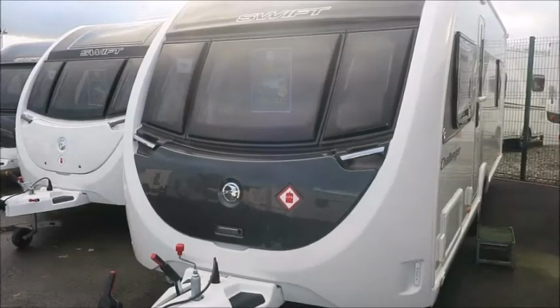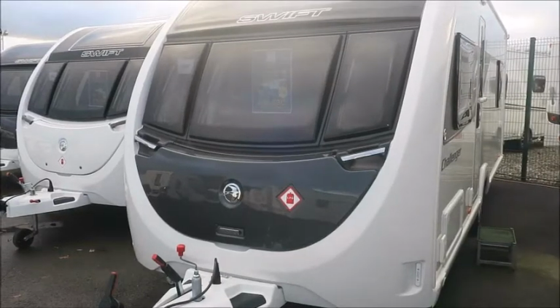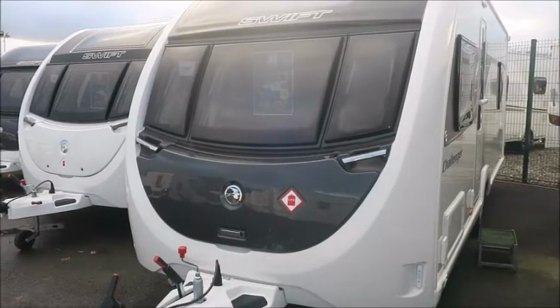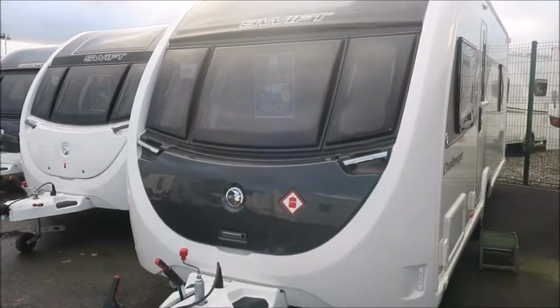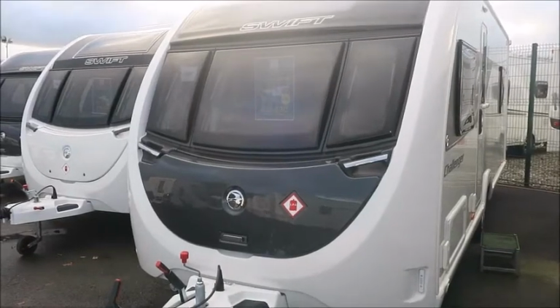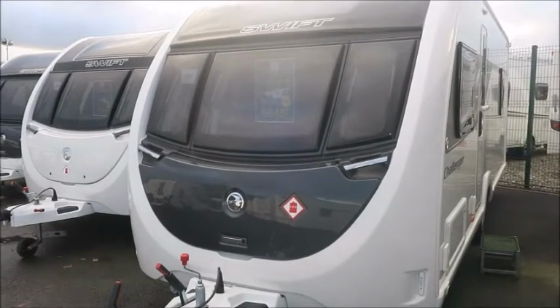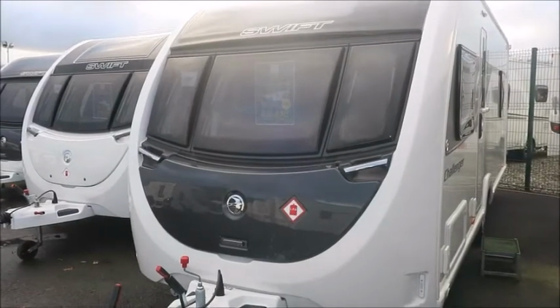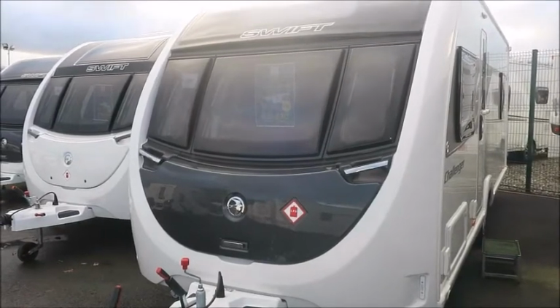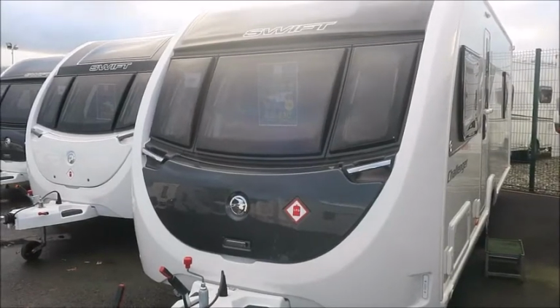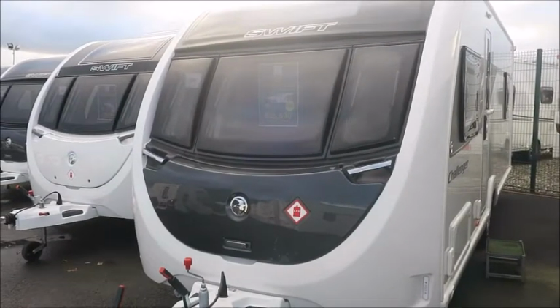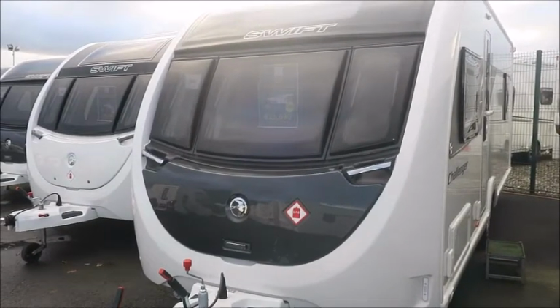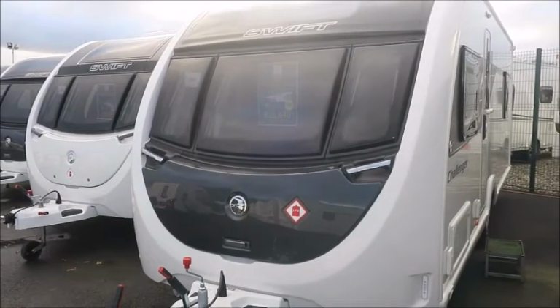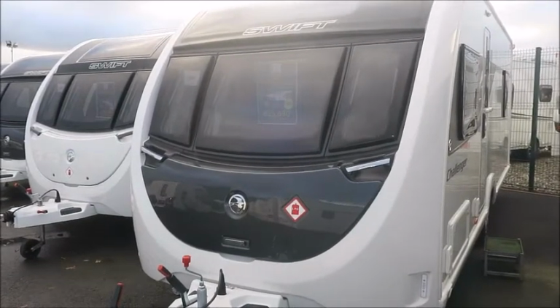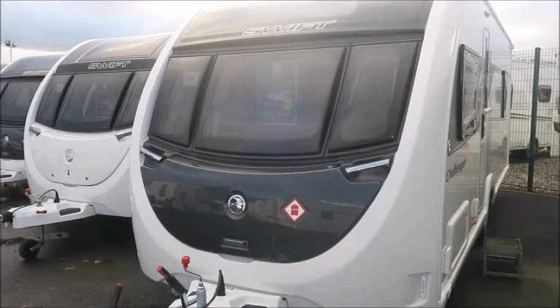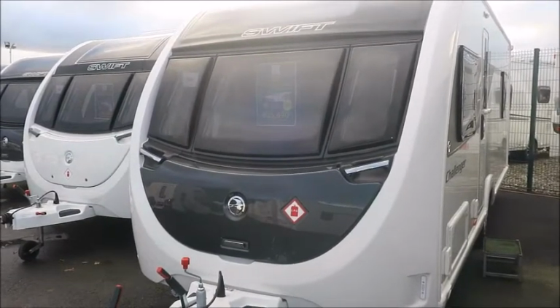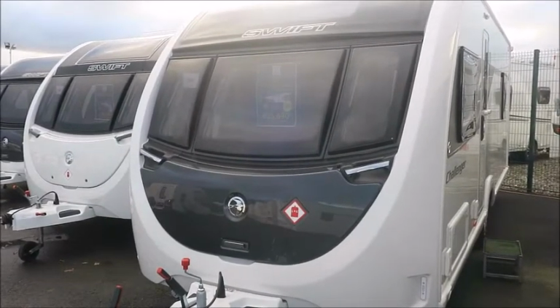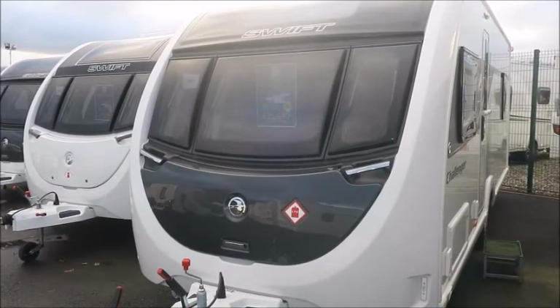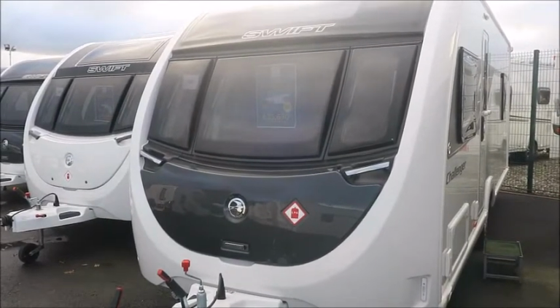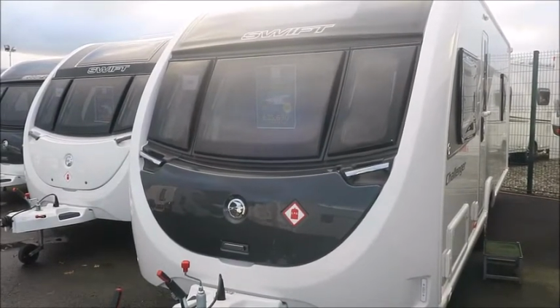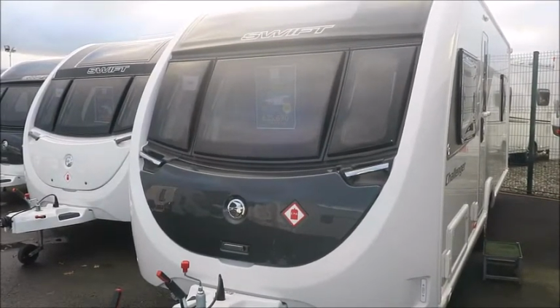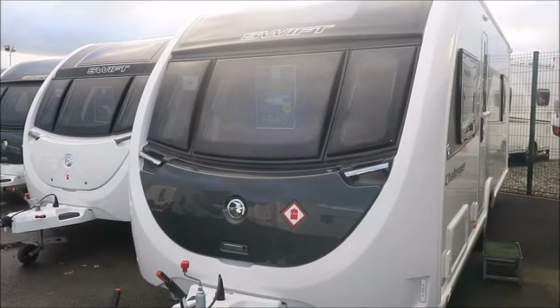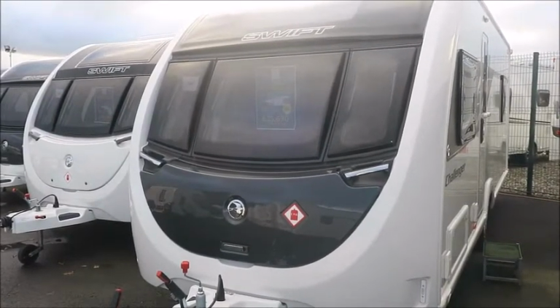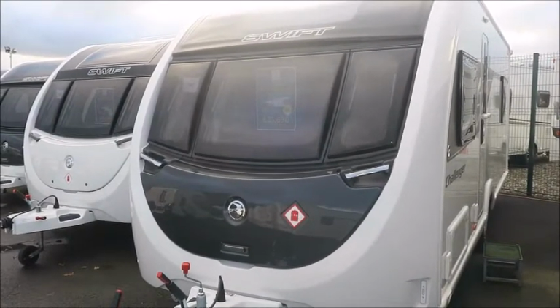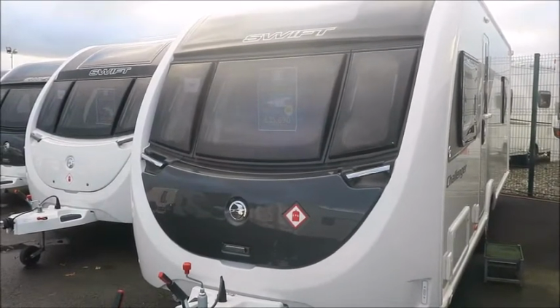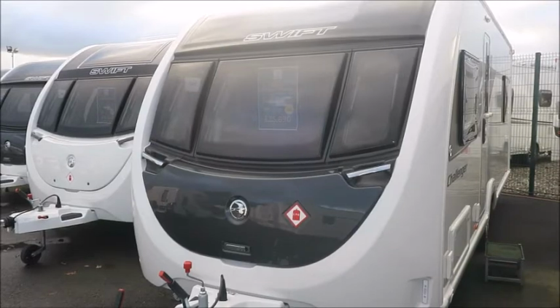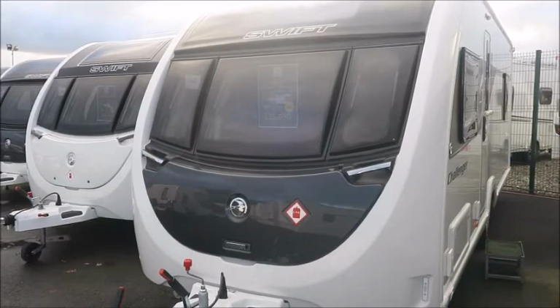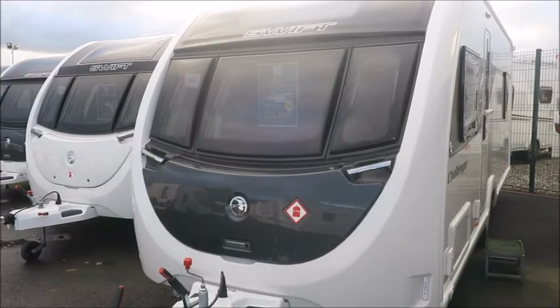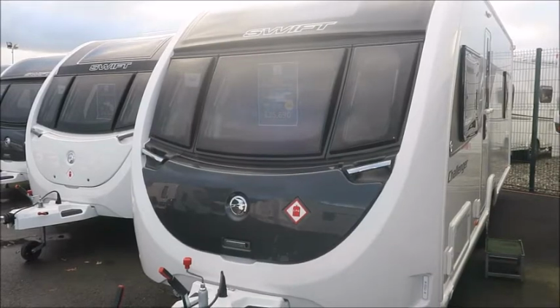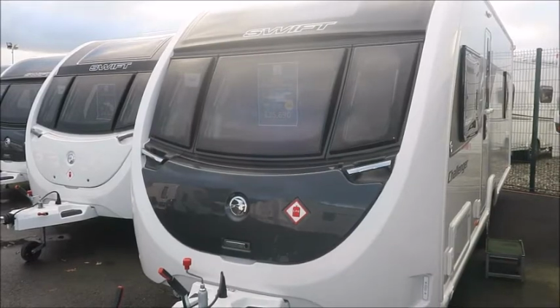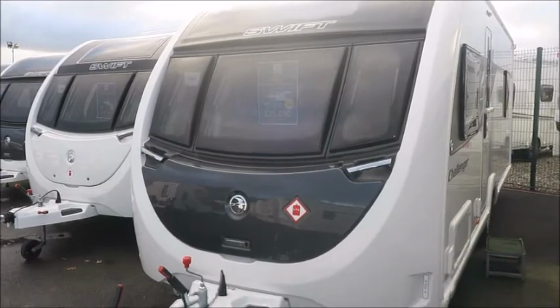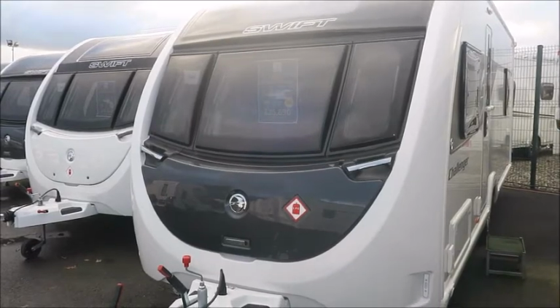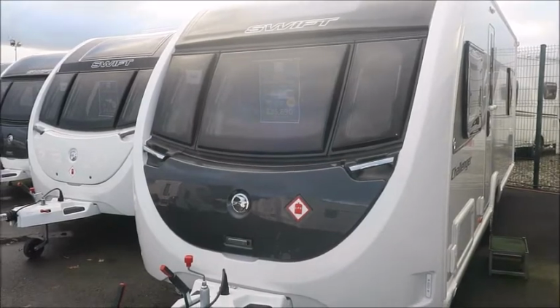Welcome back to Salah Pleasure. Here we have a brand new Swift Challenger 560 caravan.